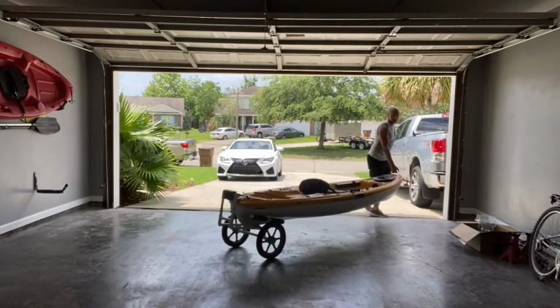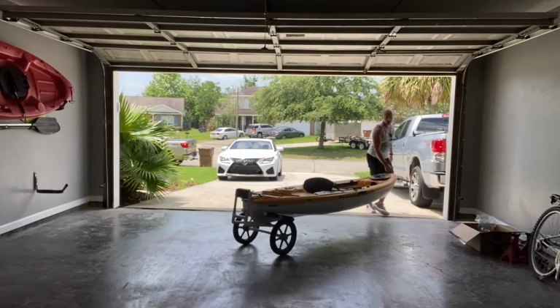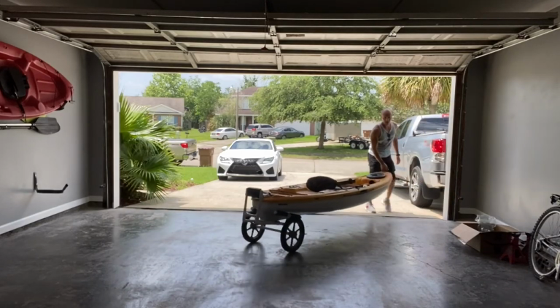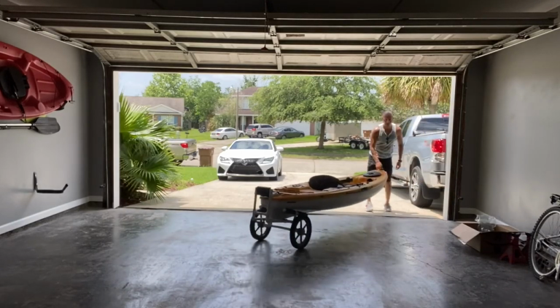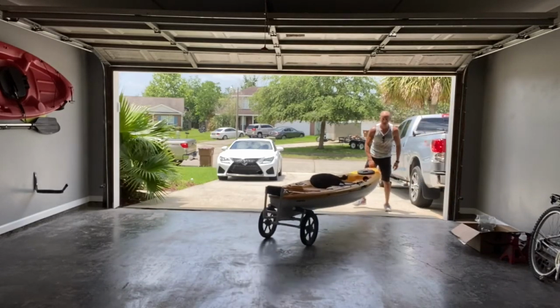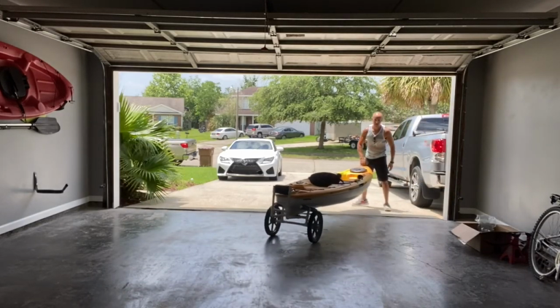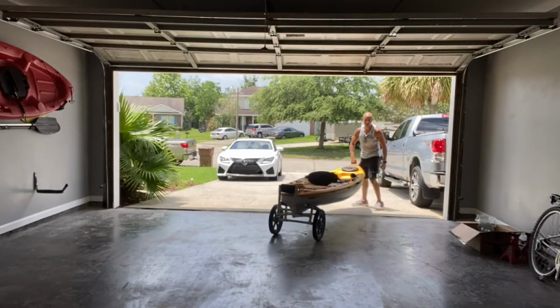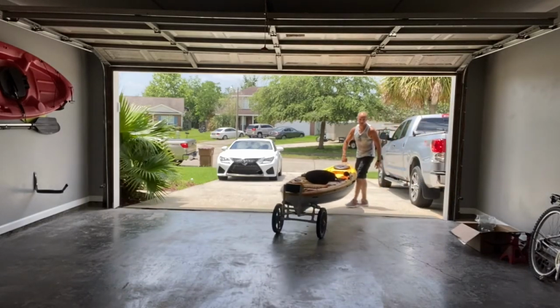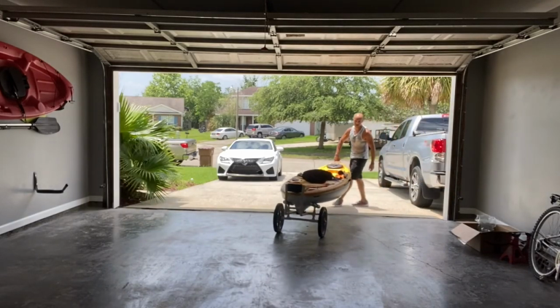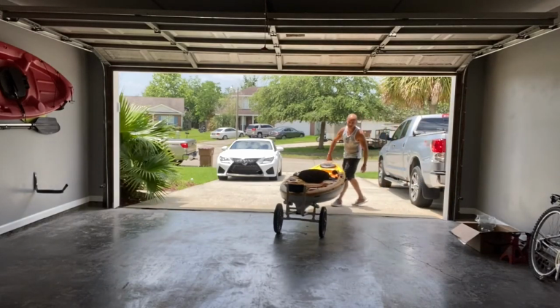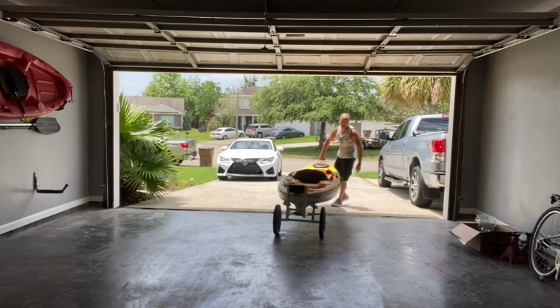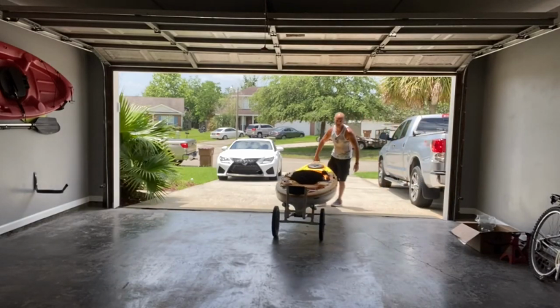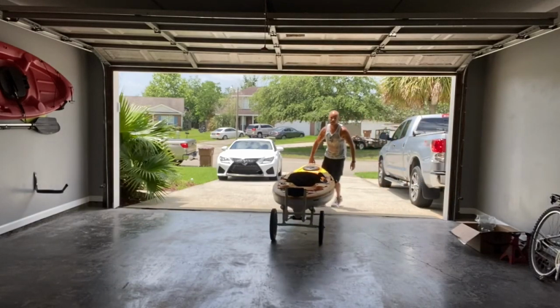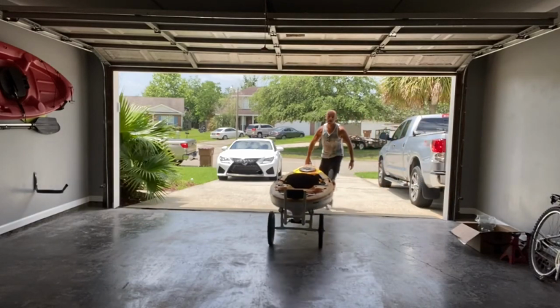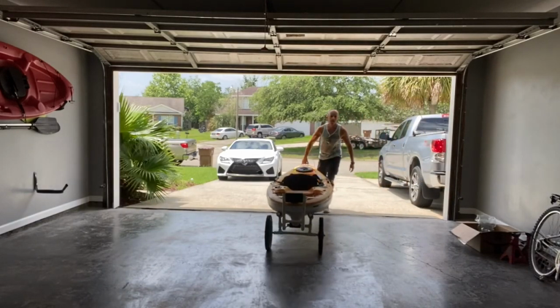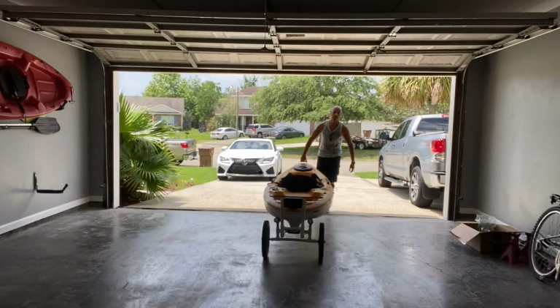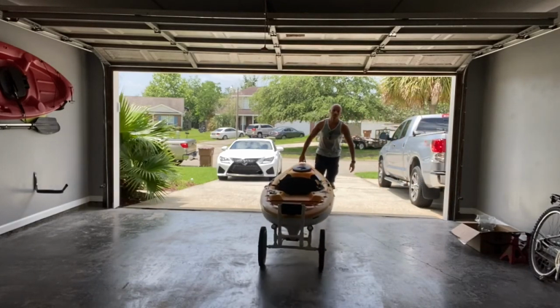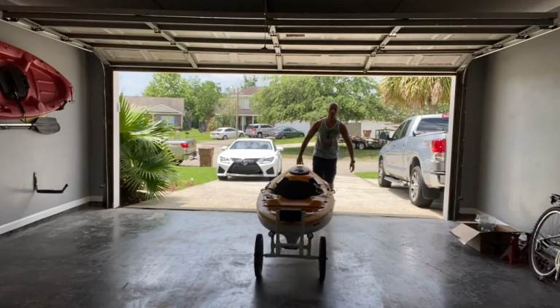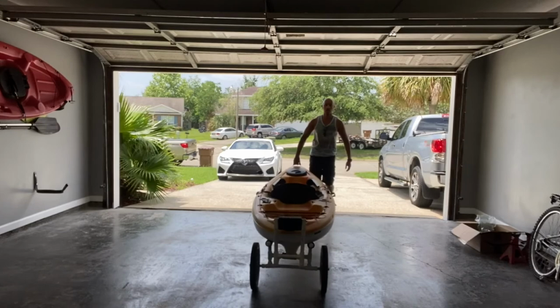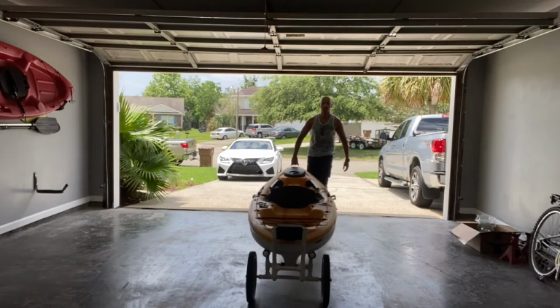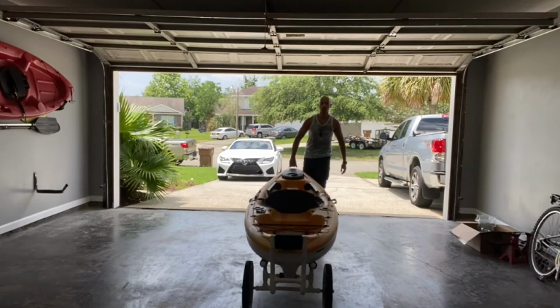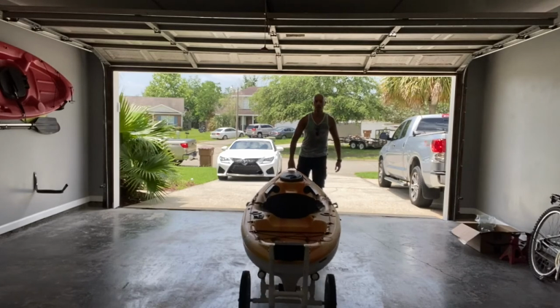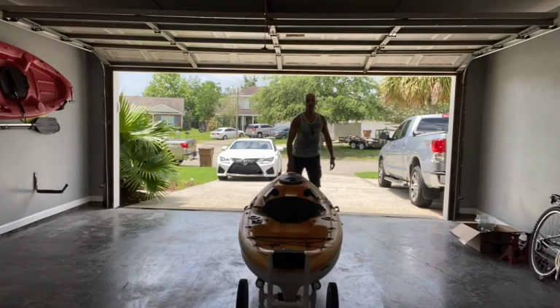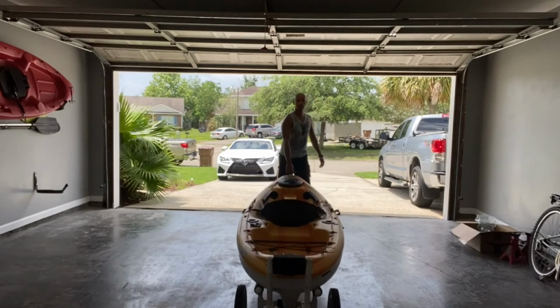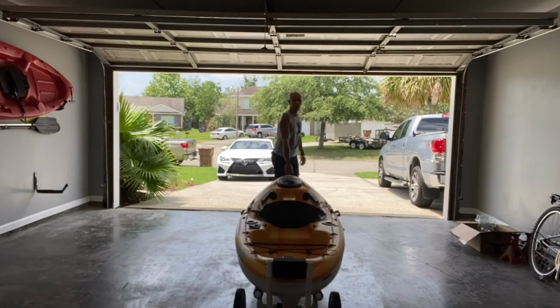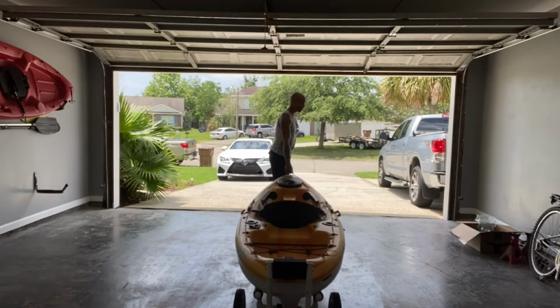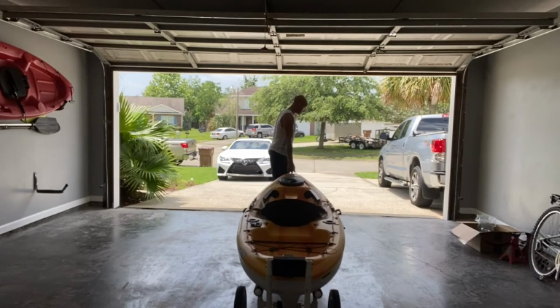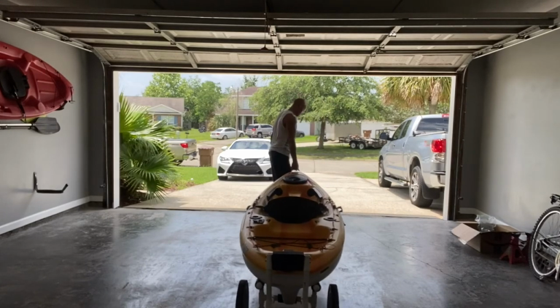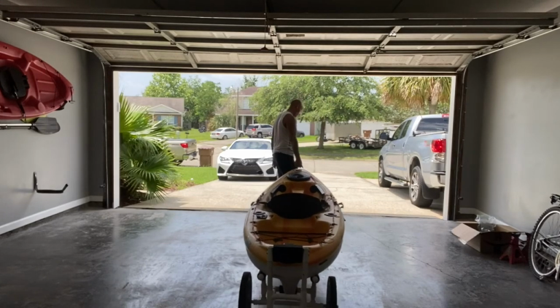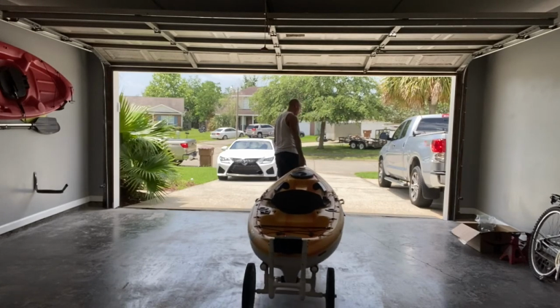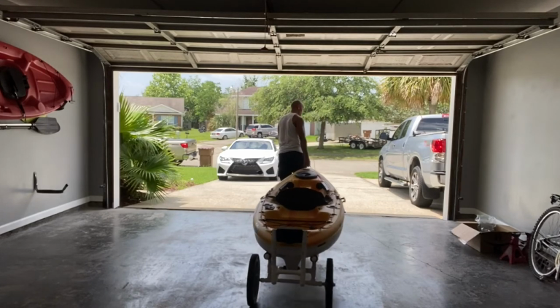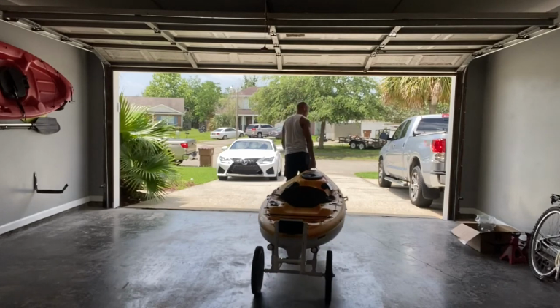Let me back it up so you all can see it — and we're going down.